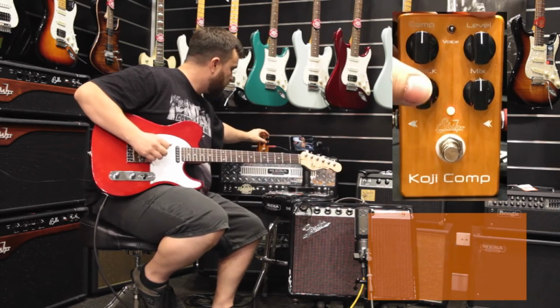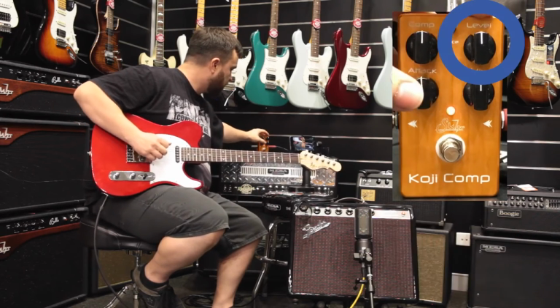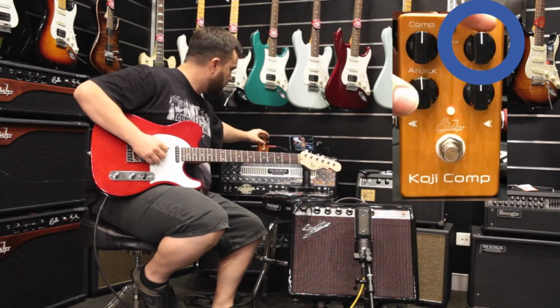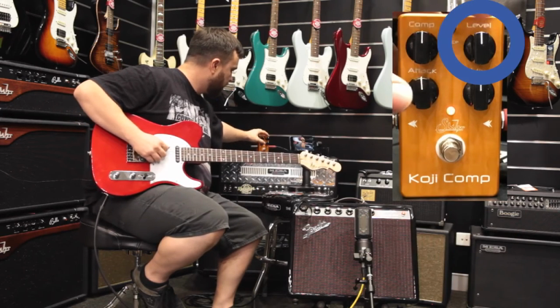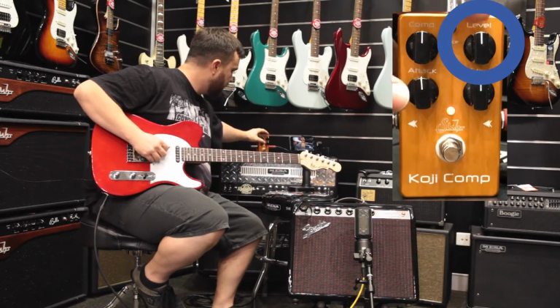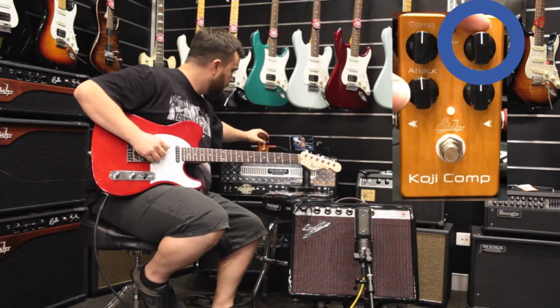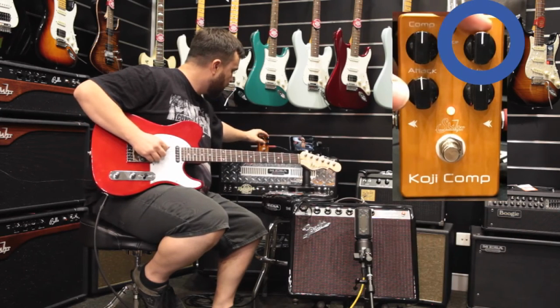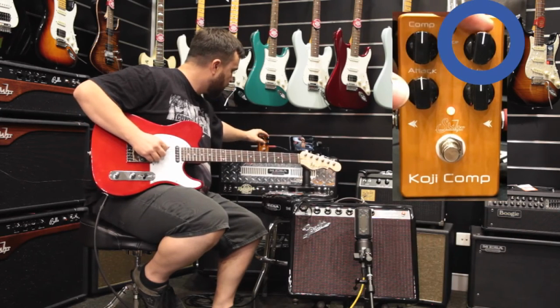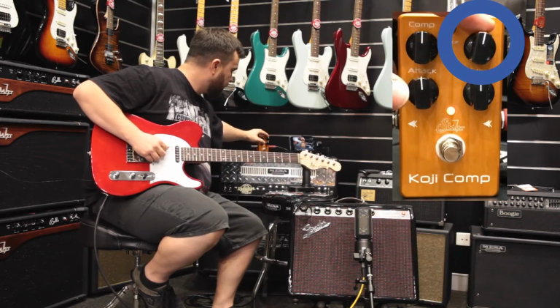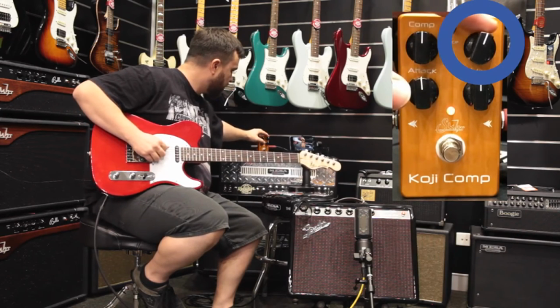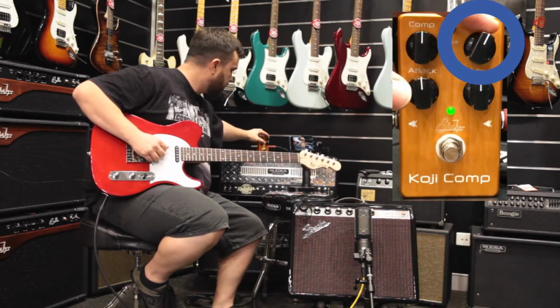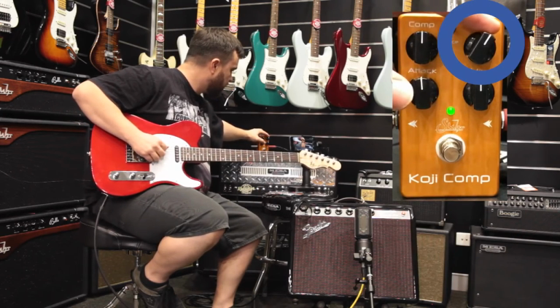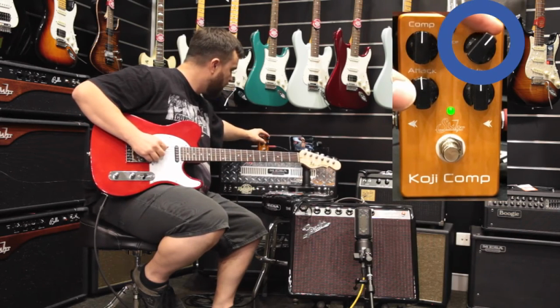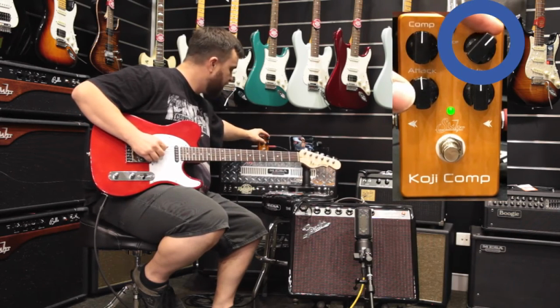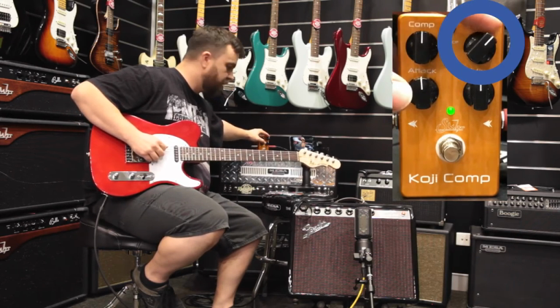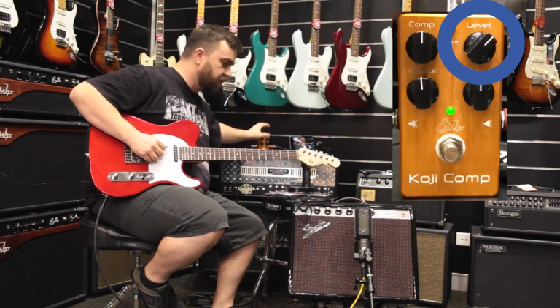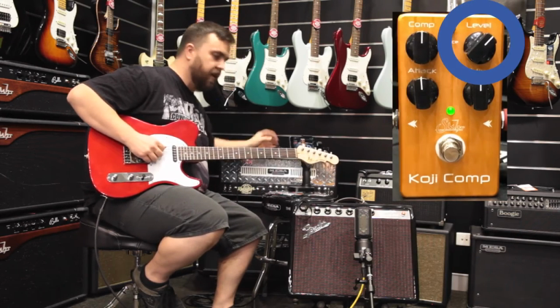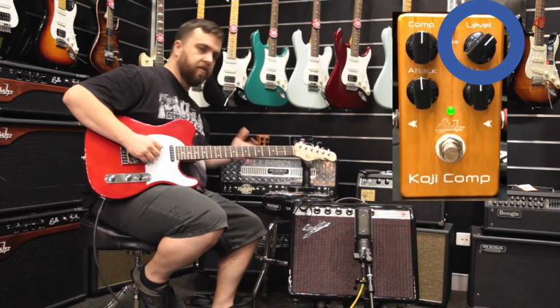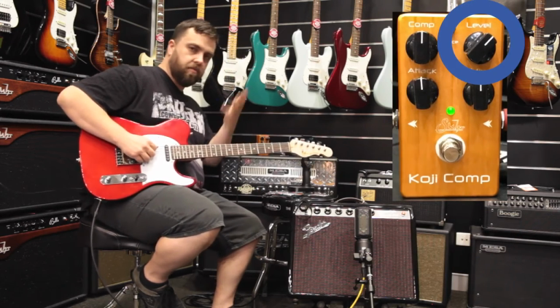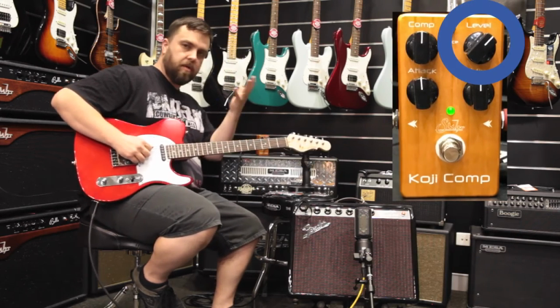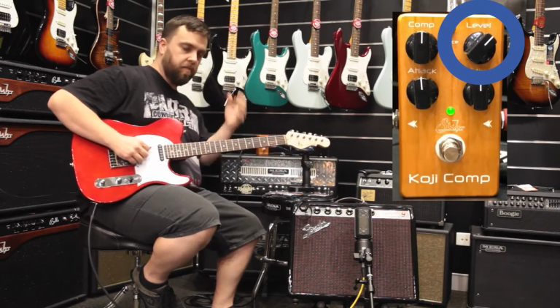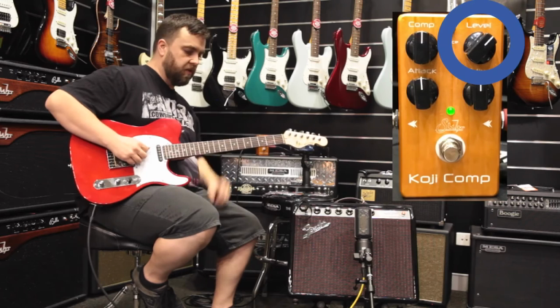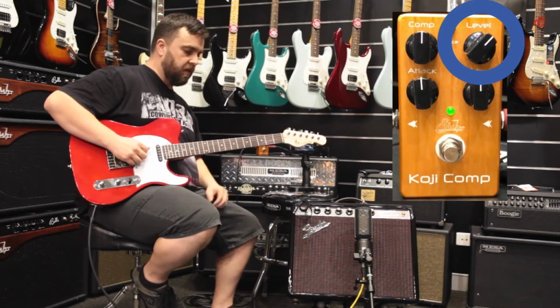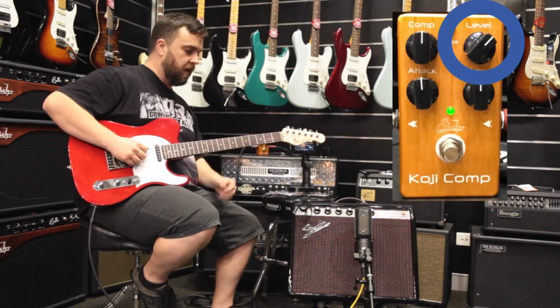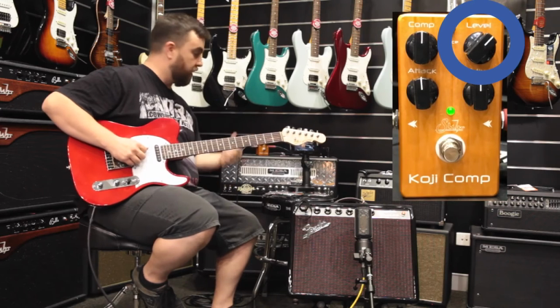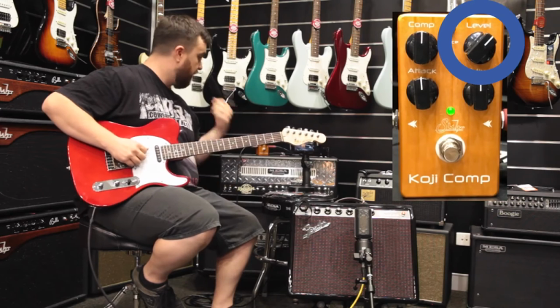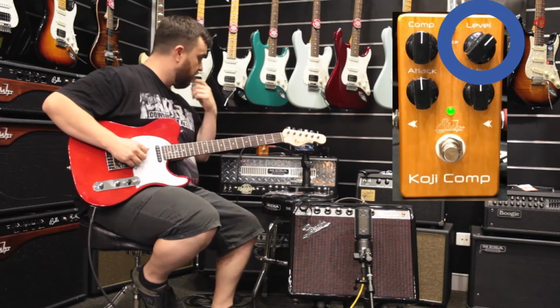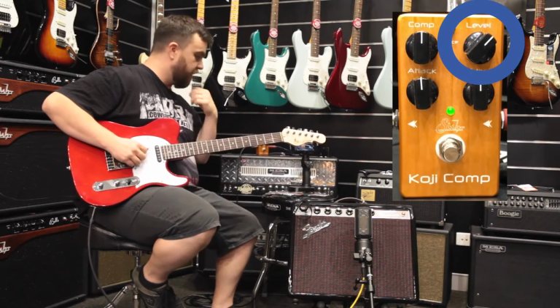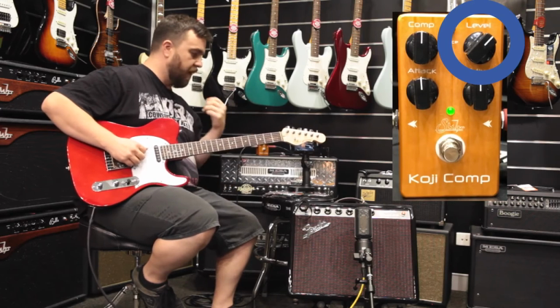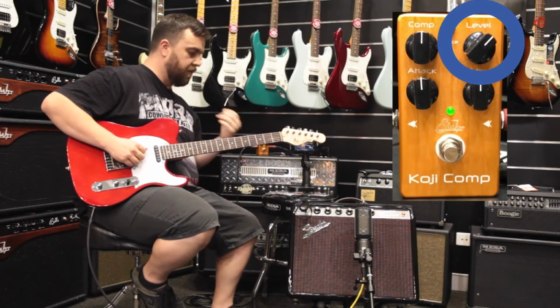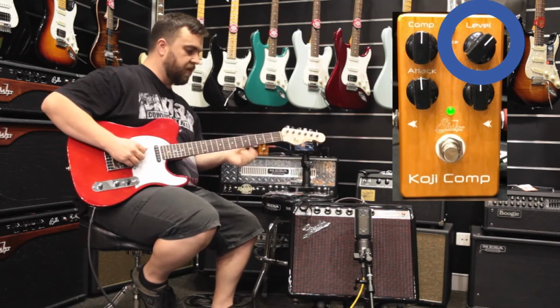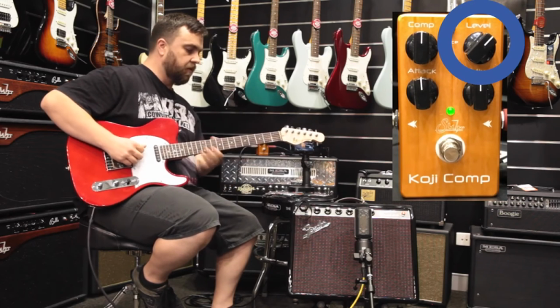We've got the level here — I'm going to increase it slightly and you'll hear it boost the level of the signal.